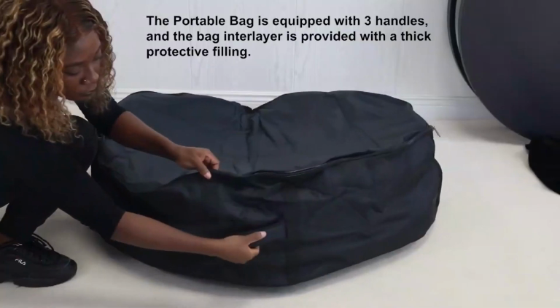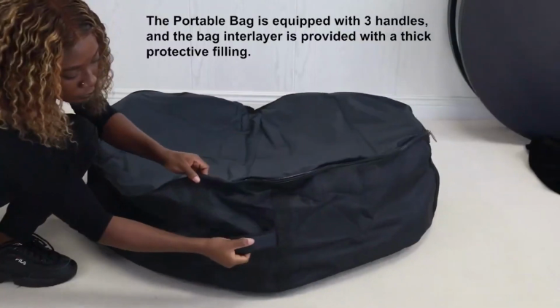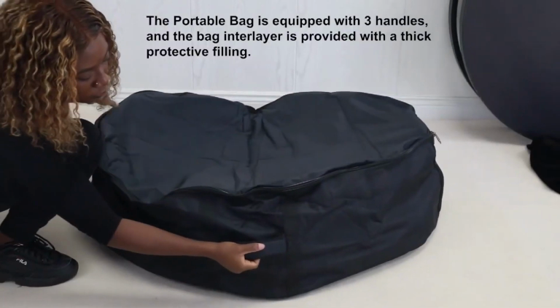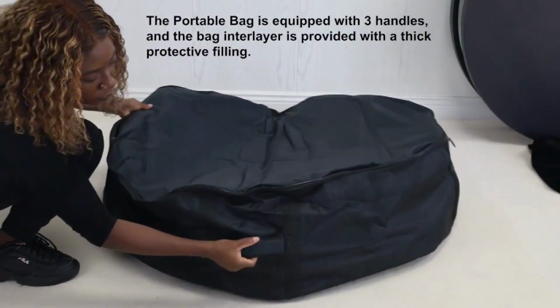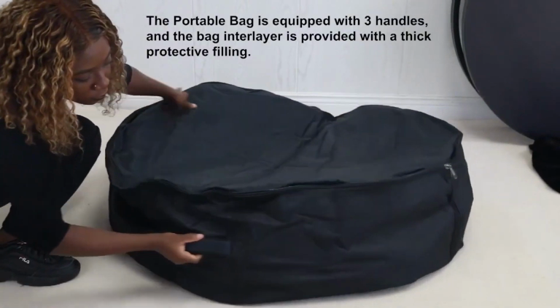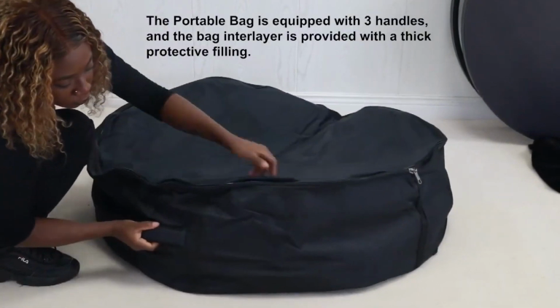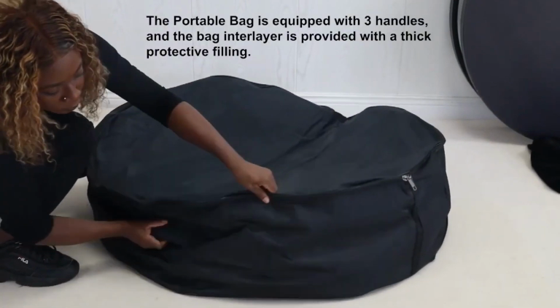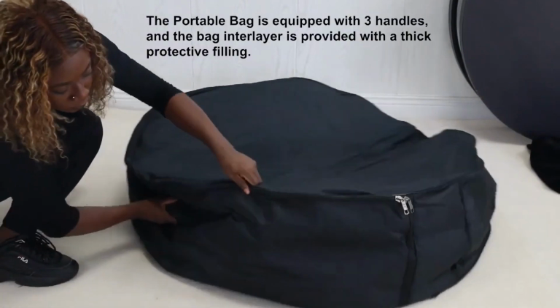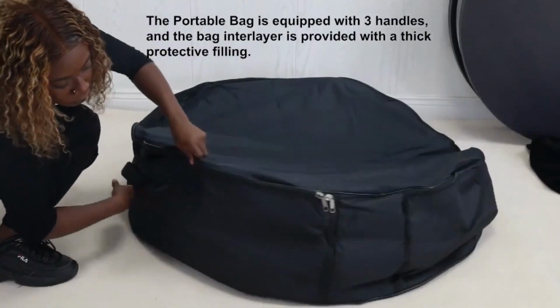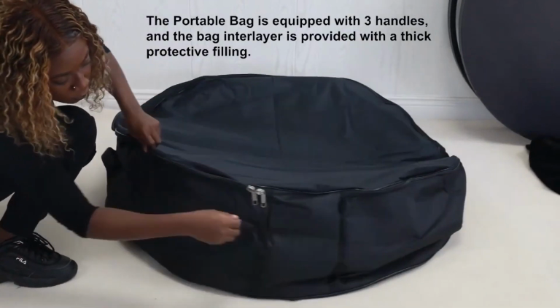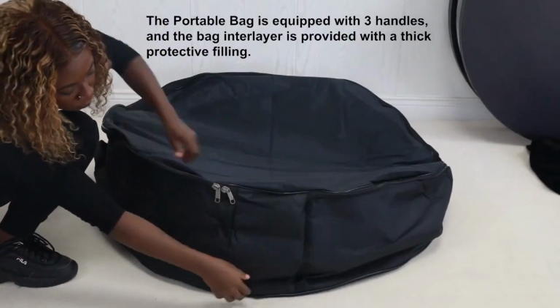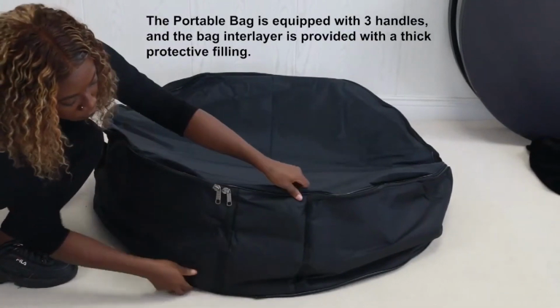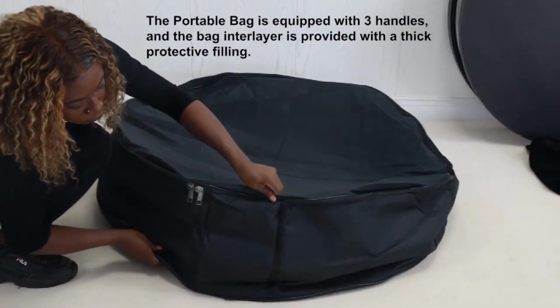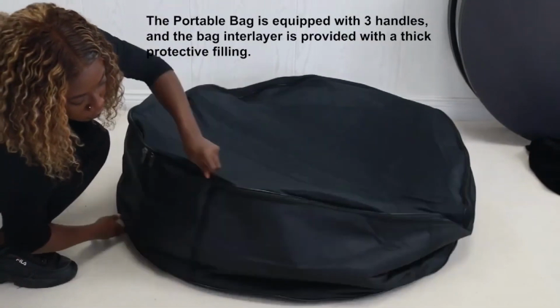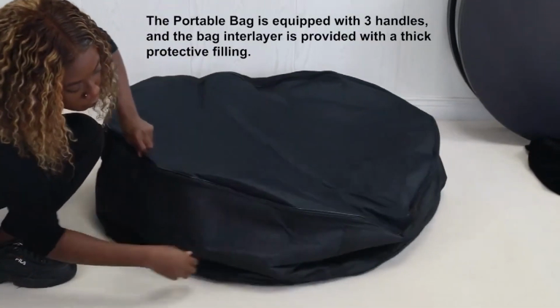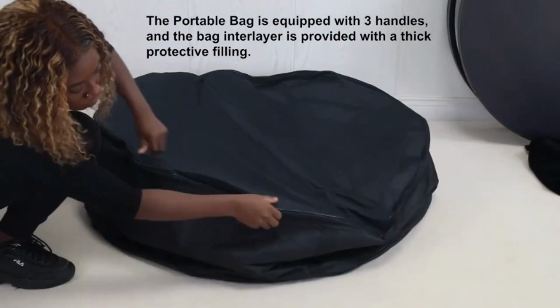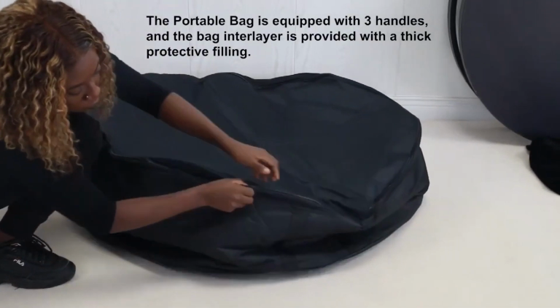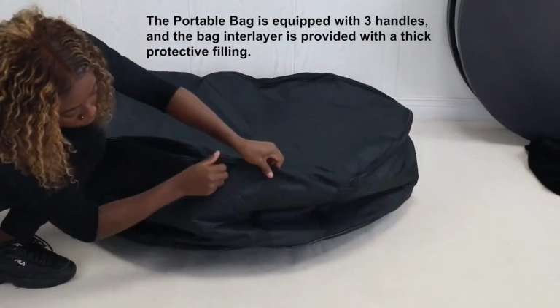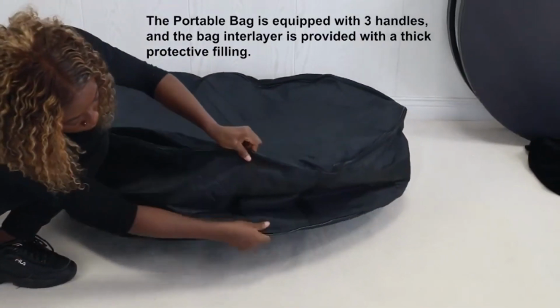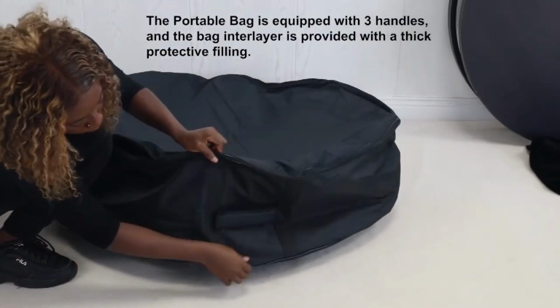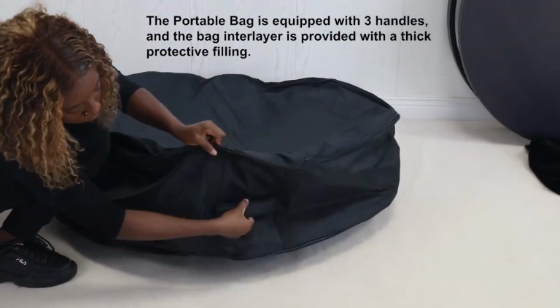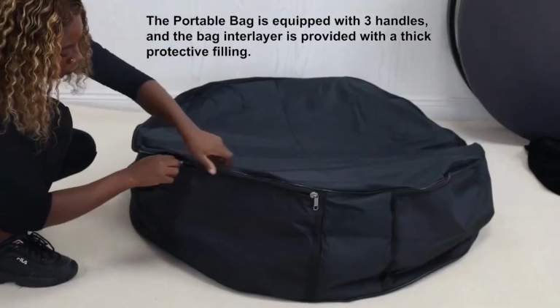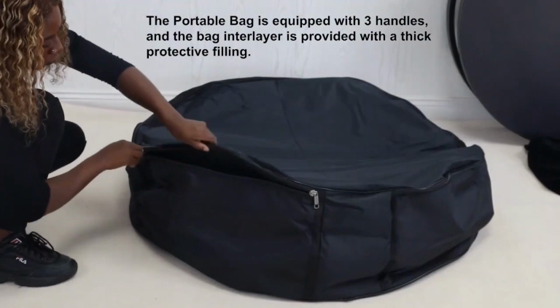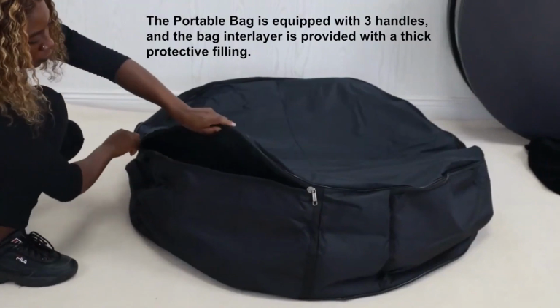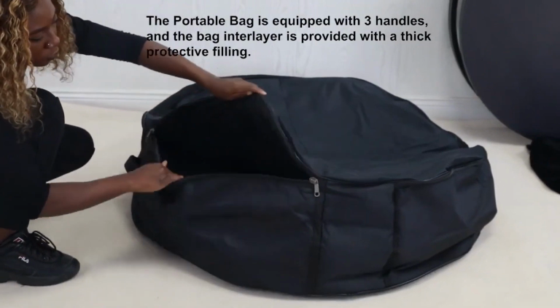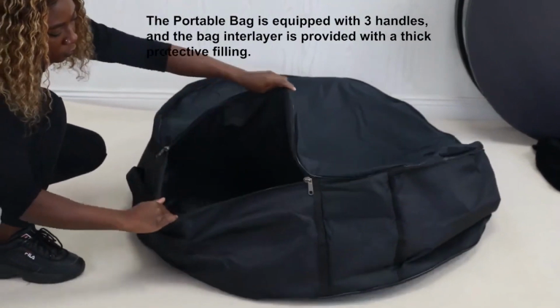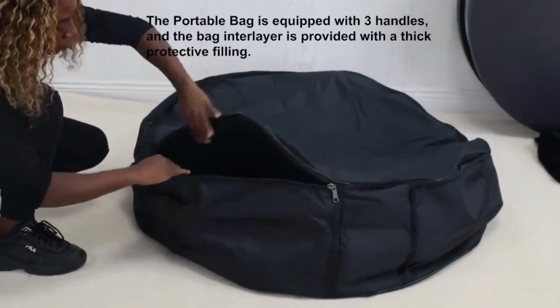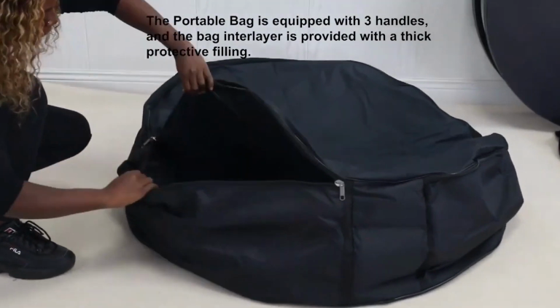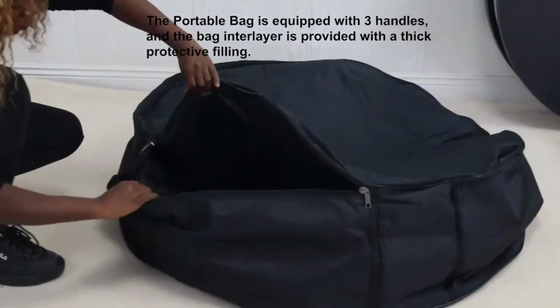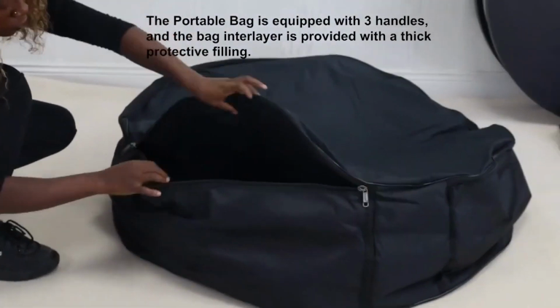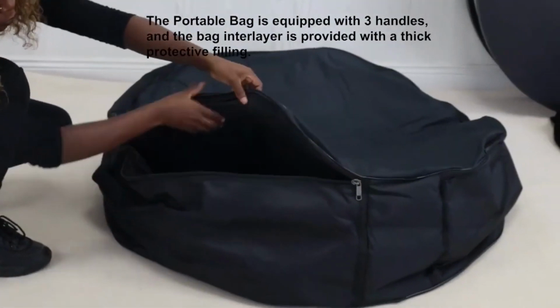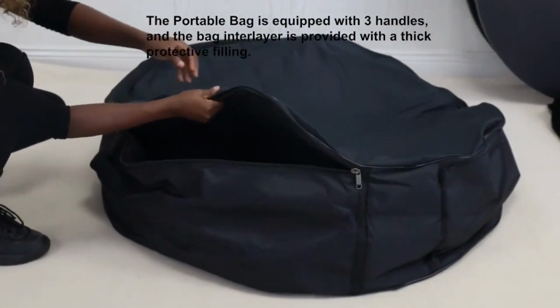The portable bag is equipped with three handles and the bag interlayer has a thick protective filling.